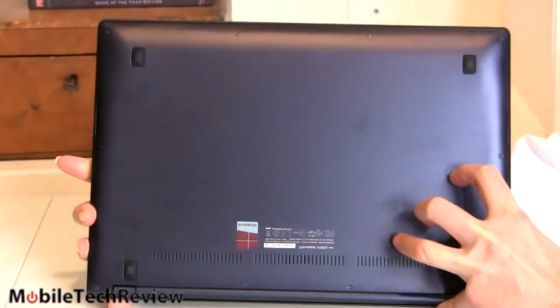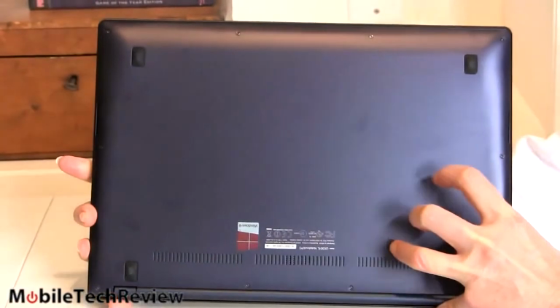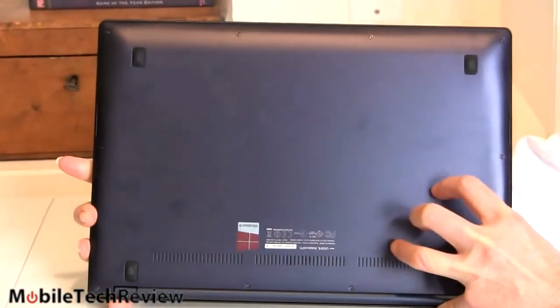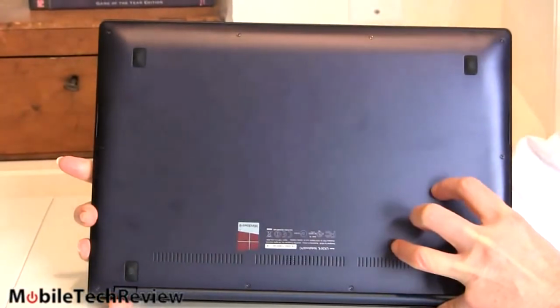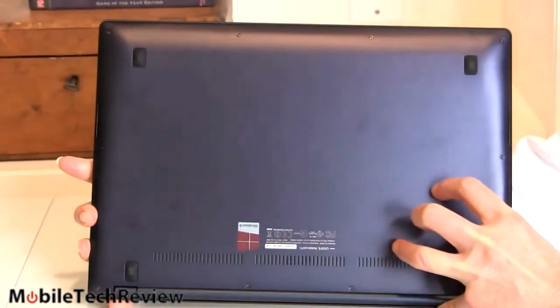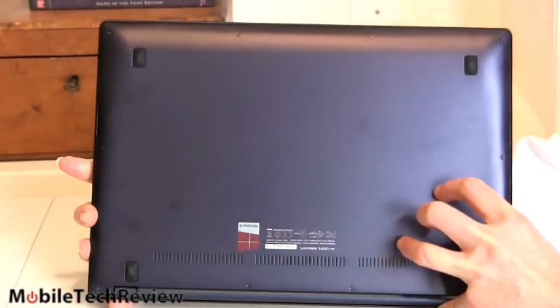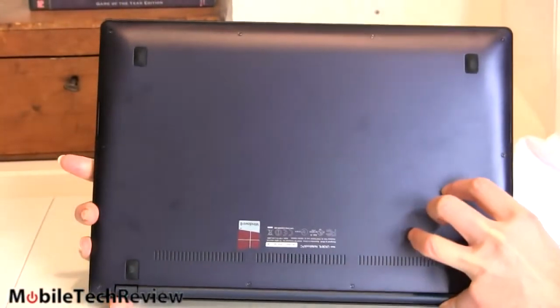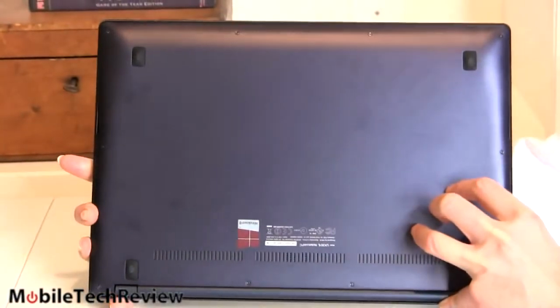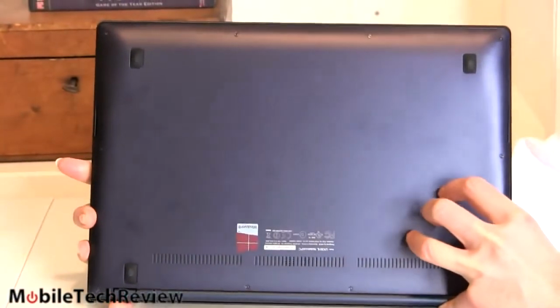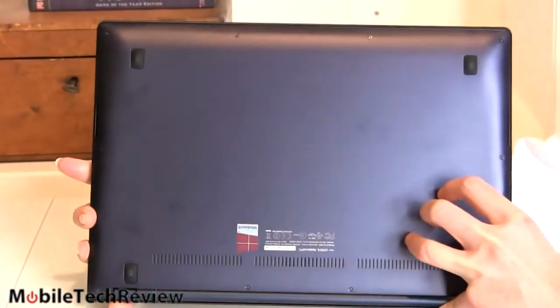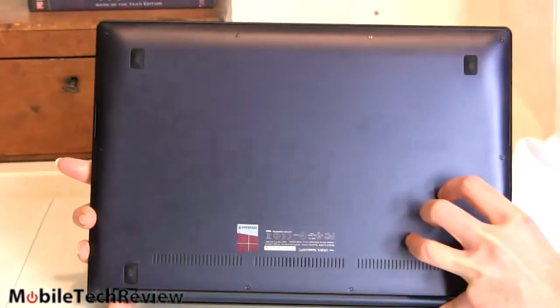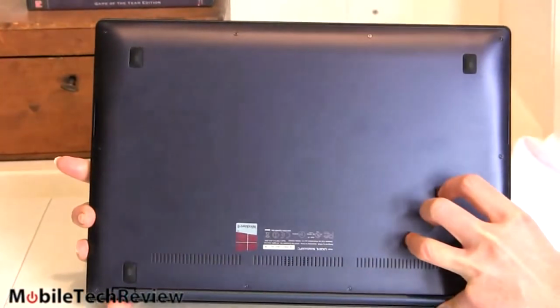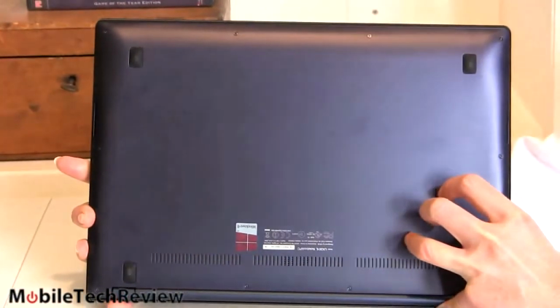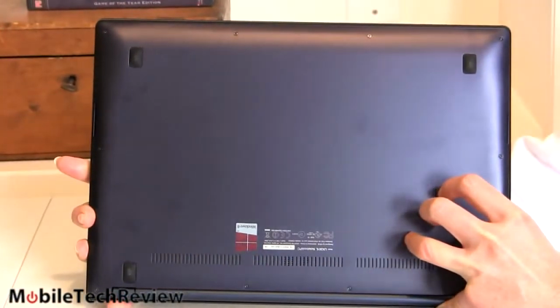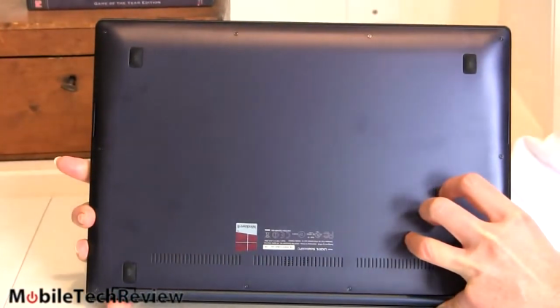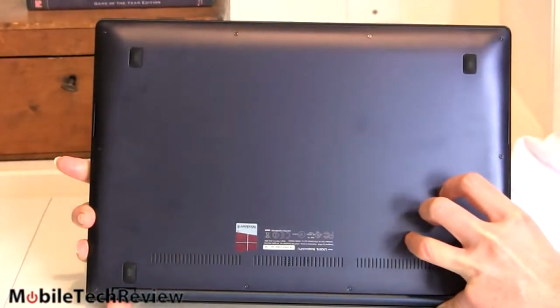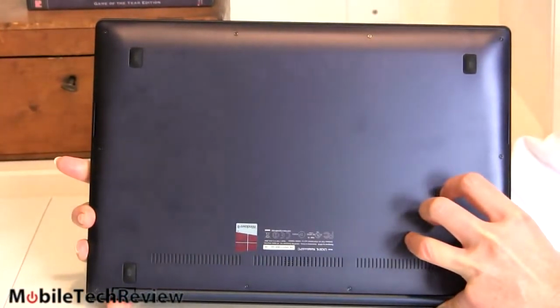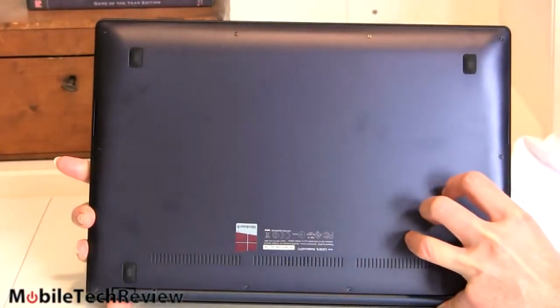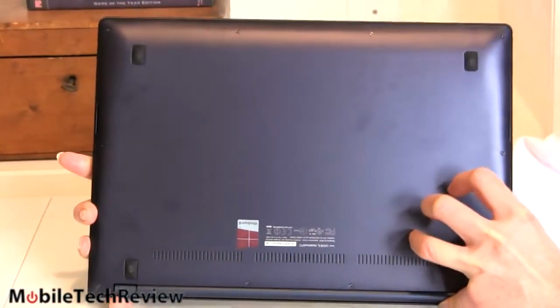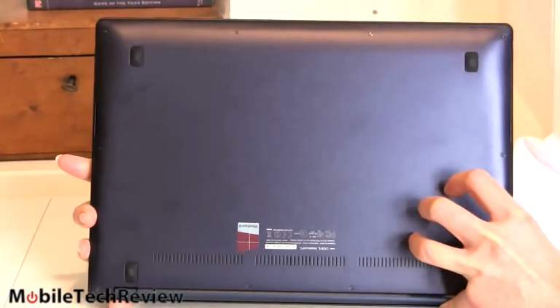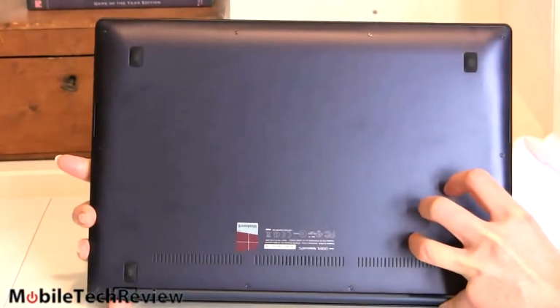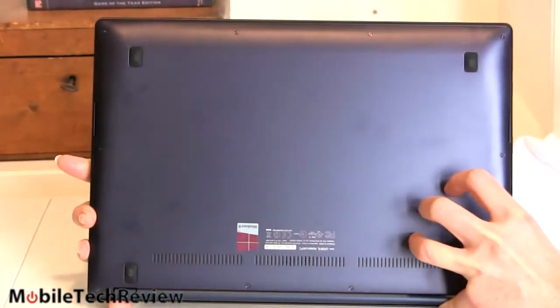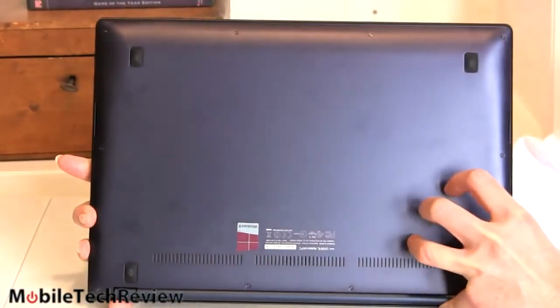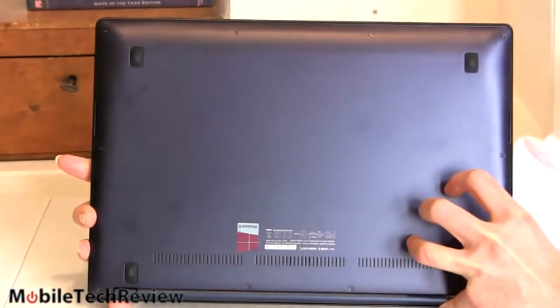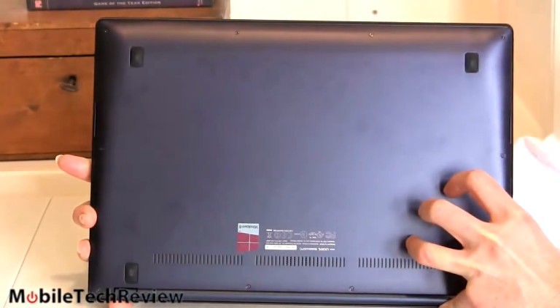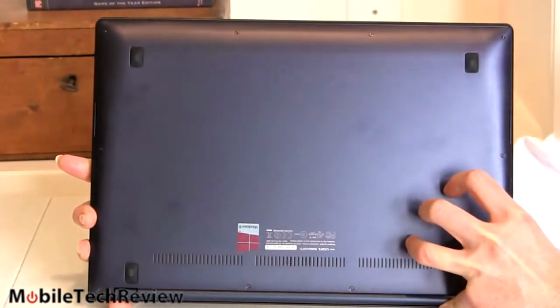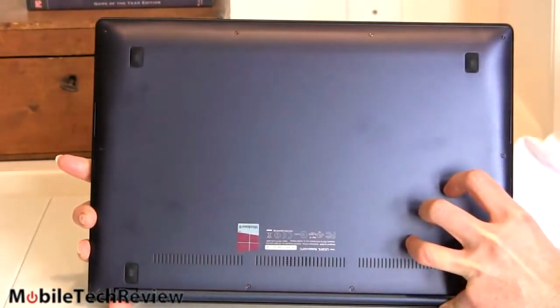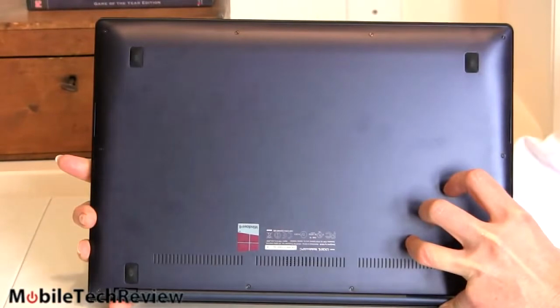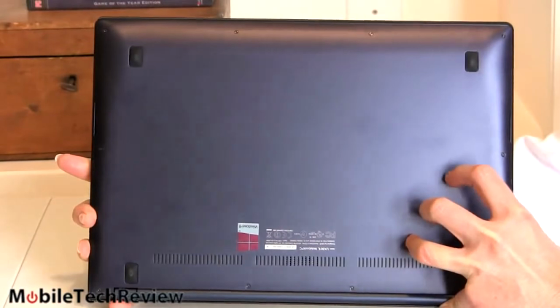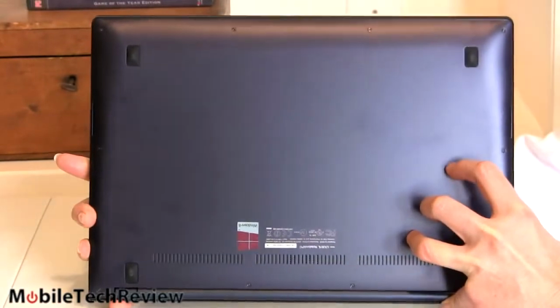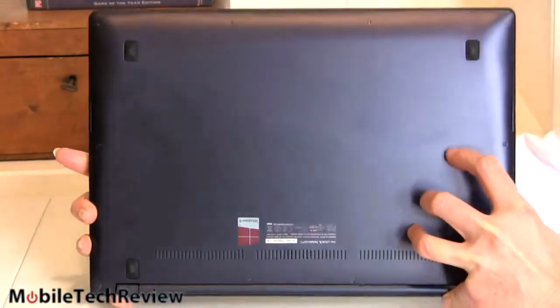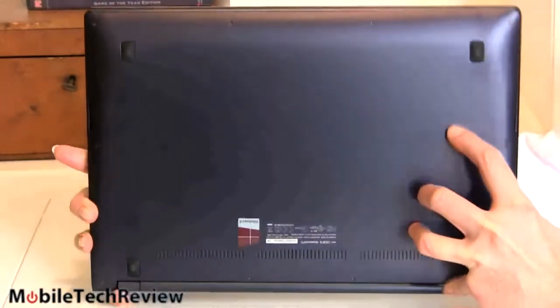This is good old-fashioned metal held down with some Torx T5 screws. You can get inside here if you want, like most Ultrabooks, but there's not a lot to do once you get inside.